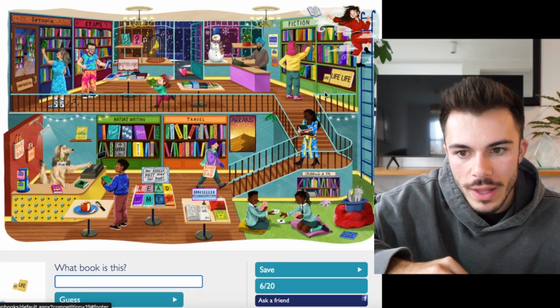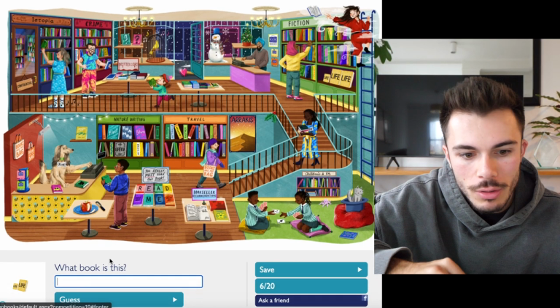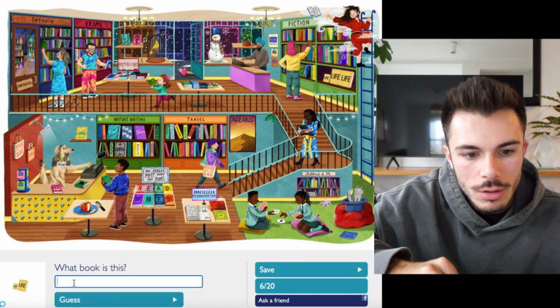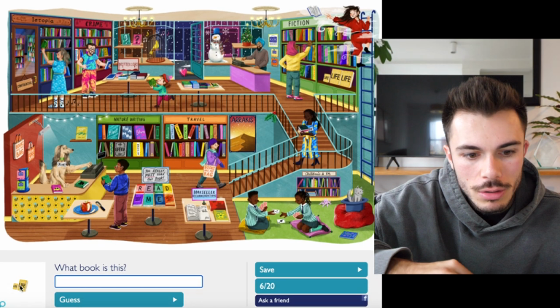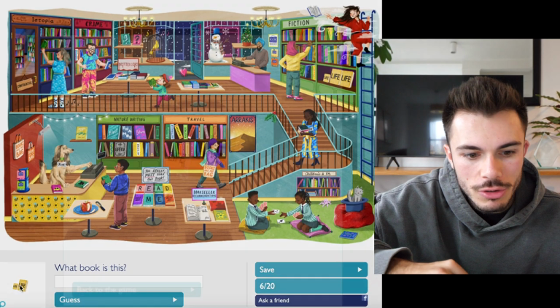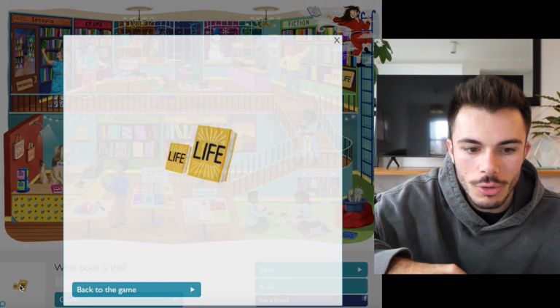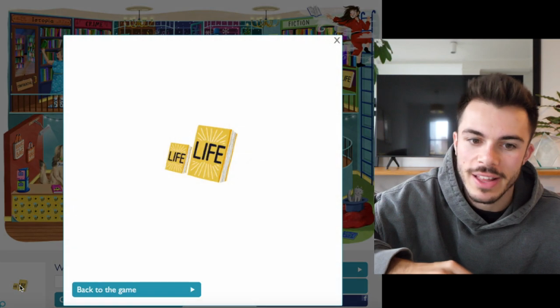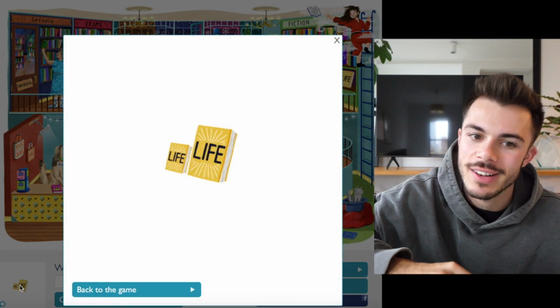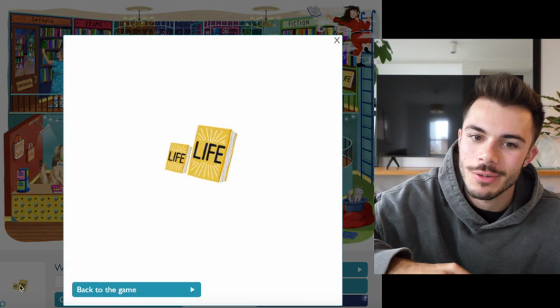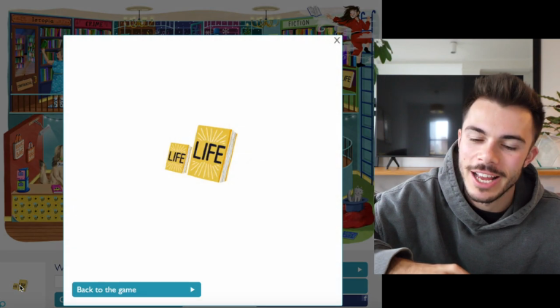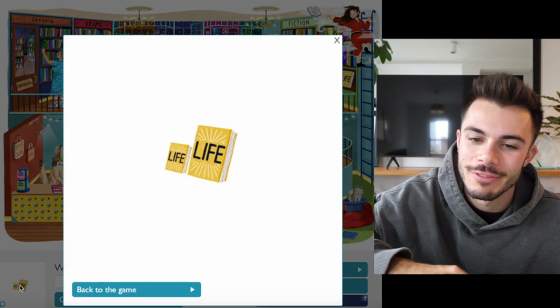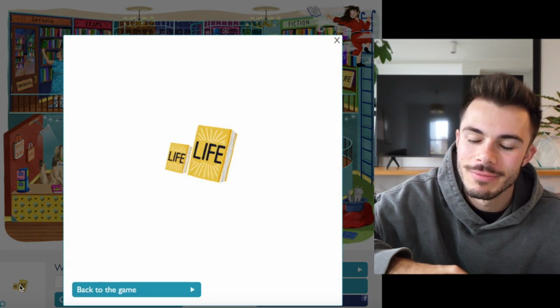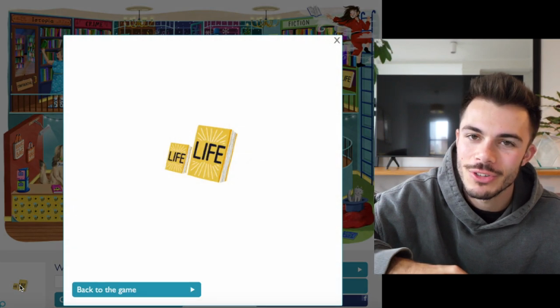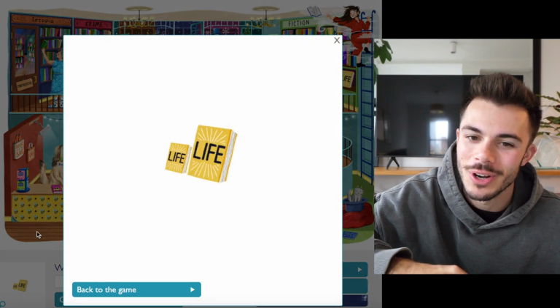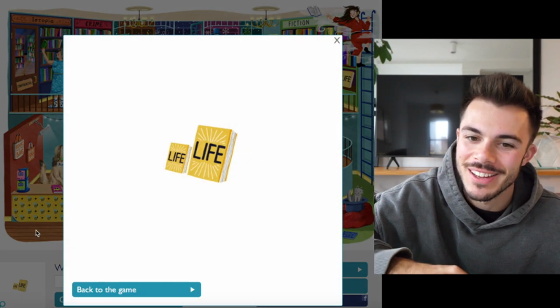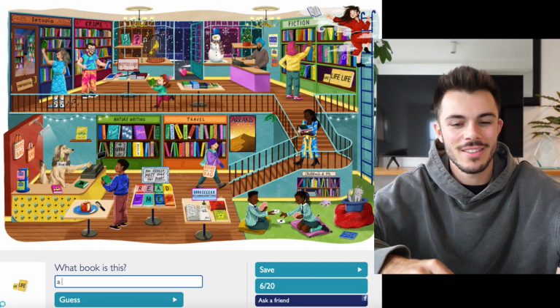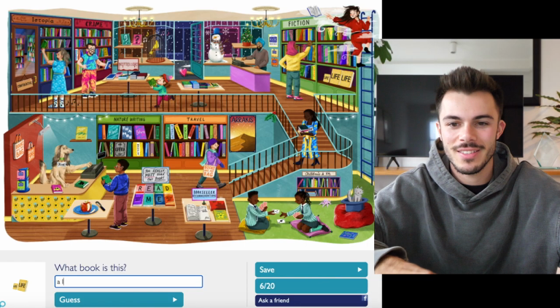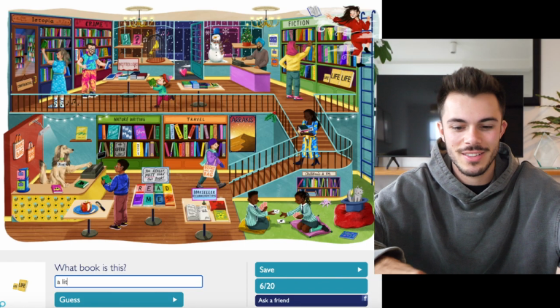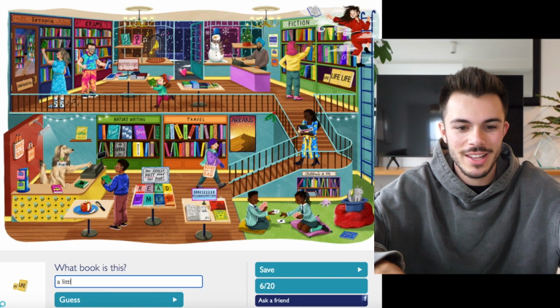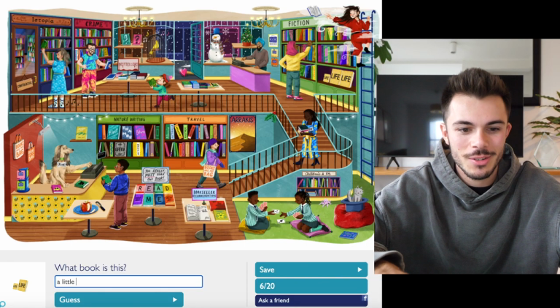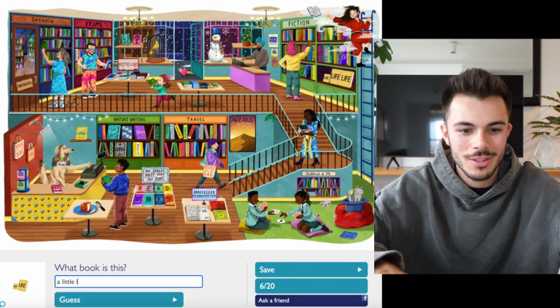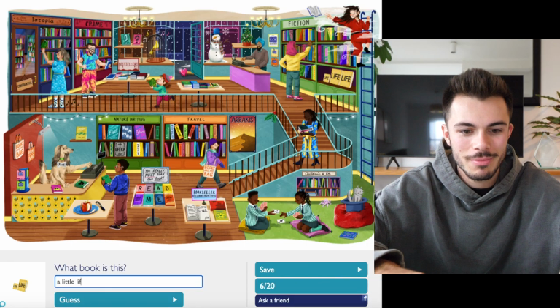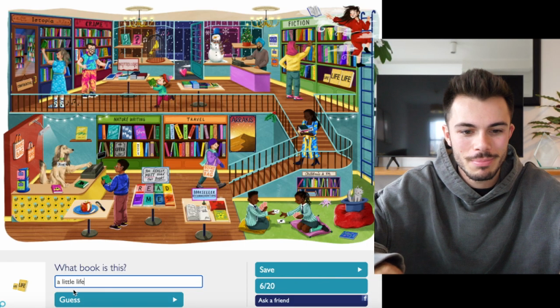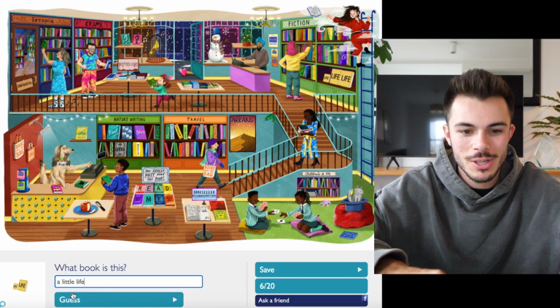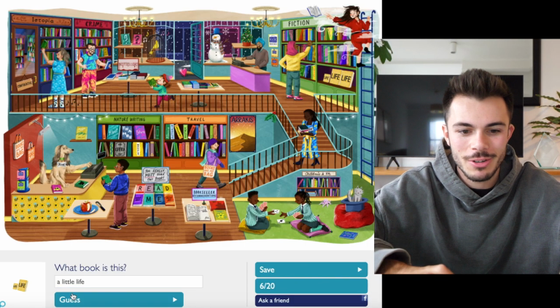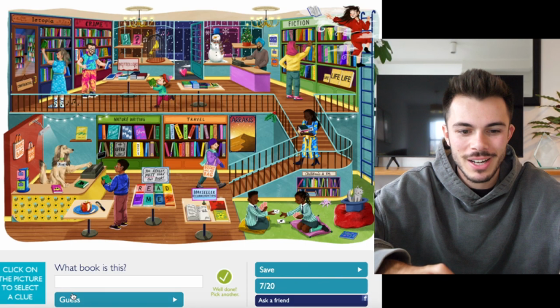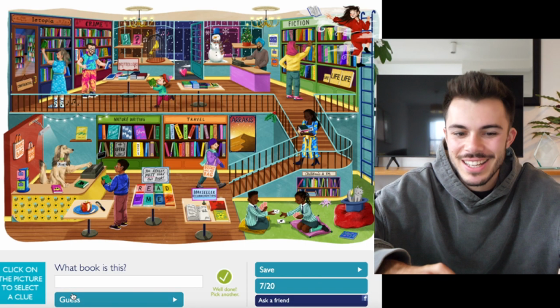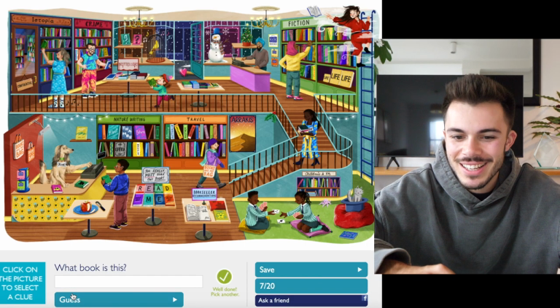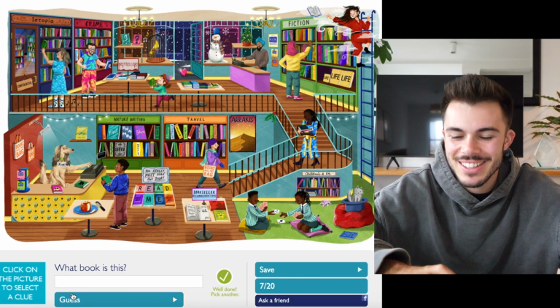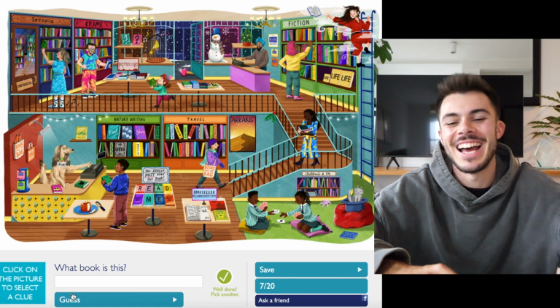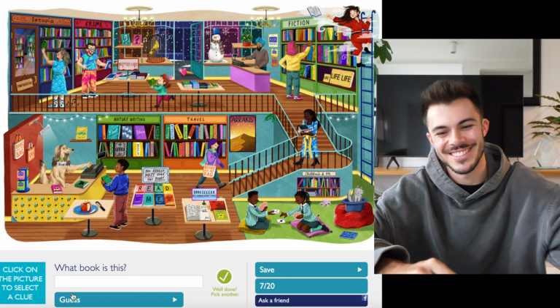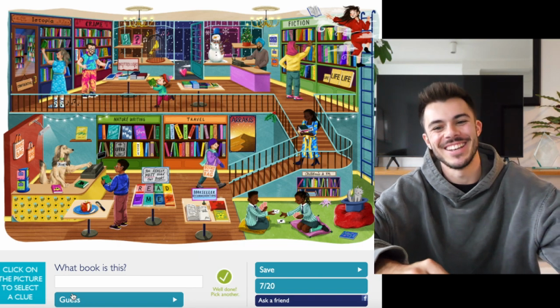That little — surely that's A Little Life. It's the little book, right? Yes! Cool.